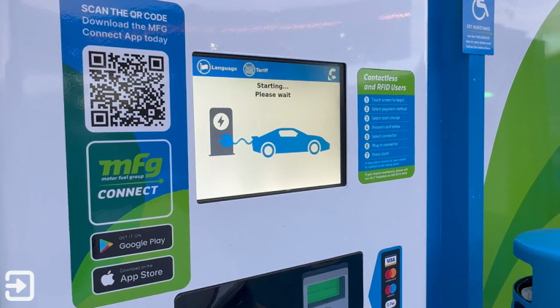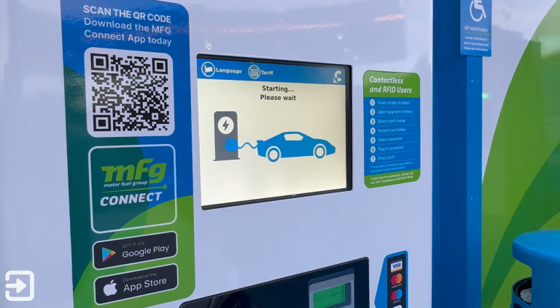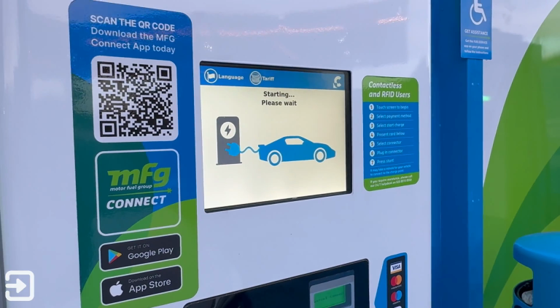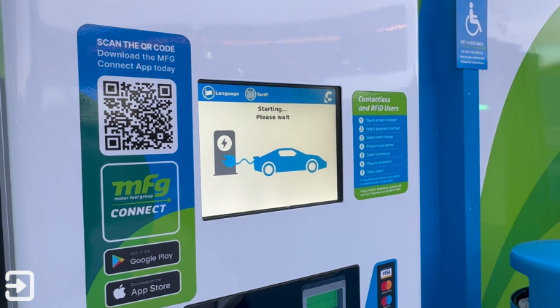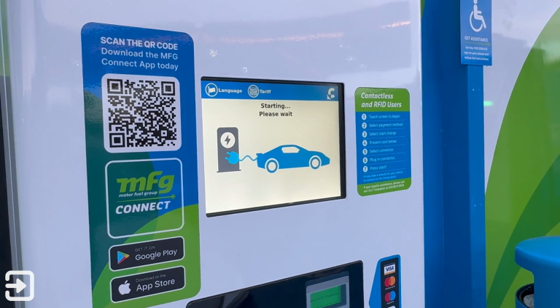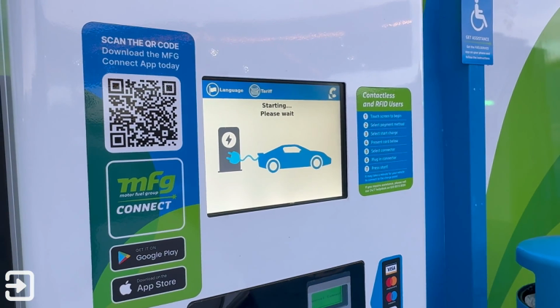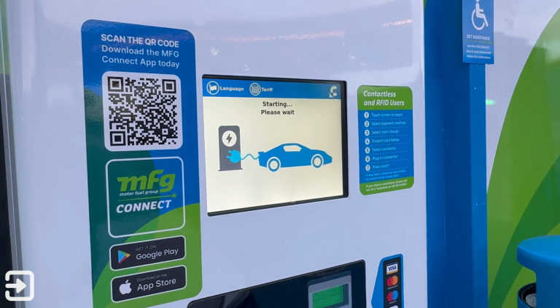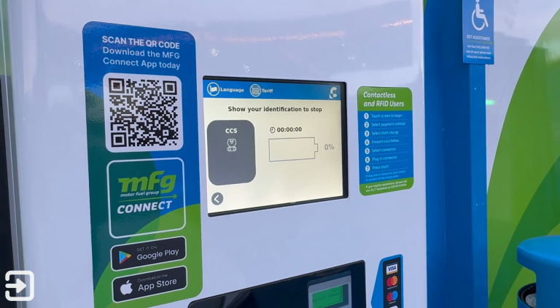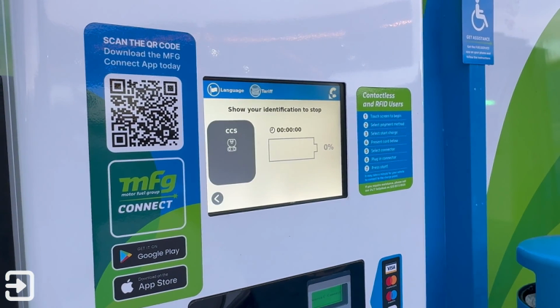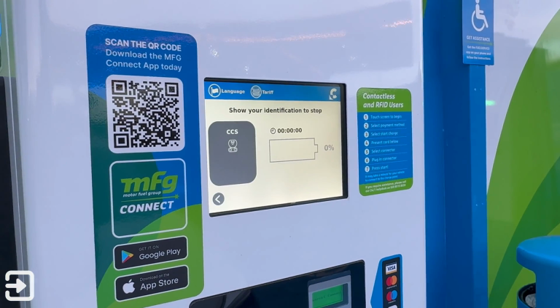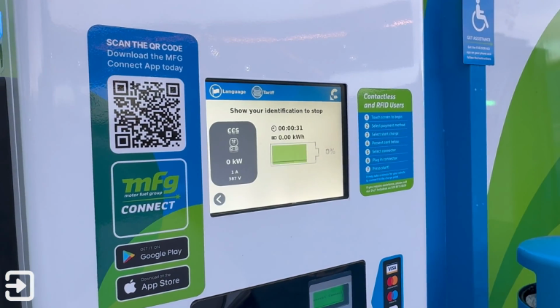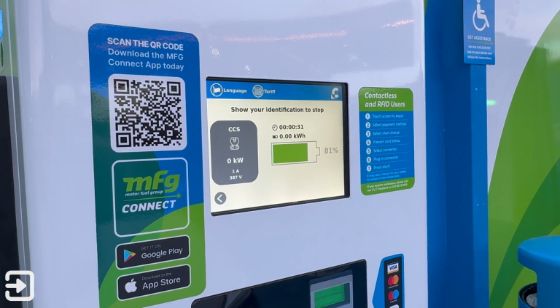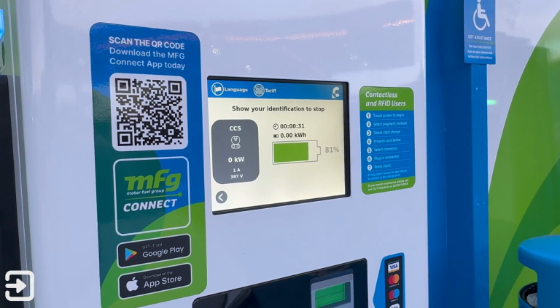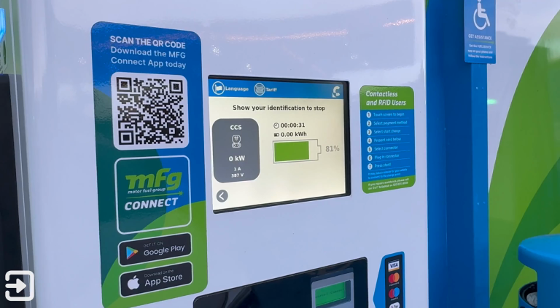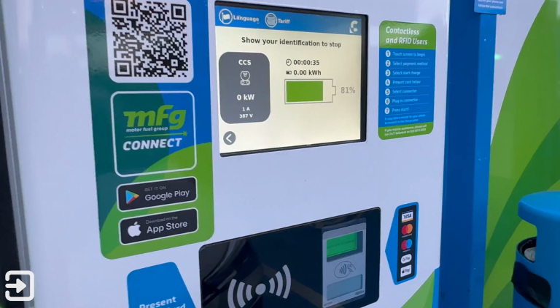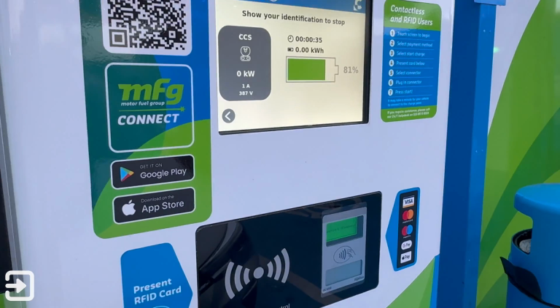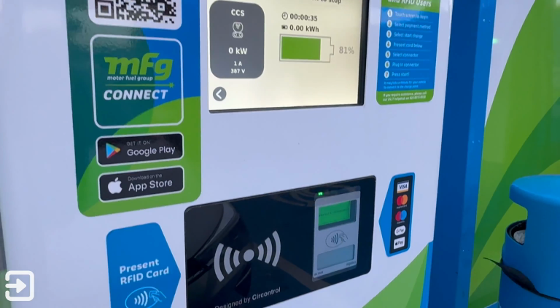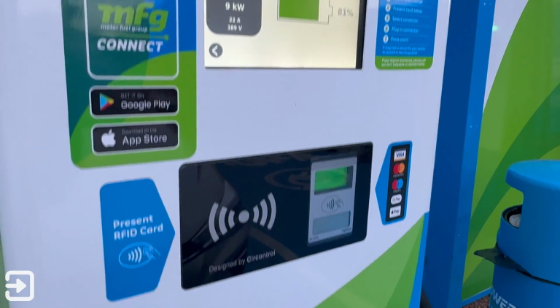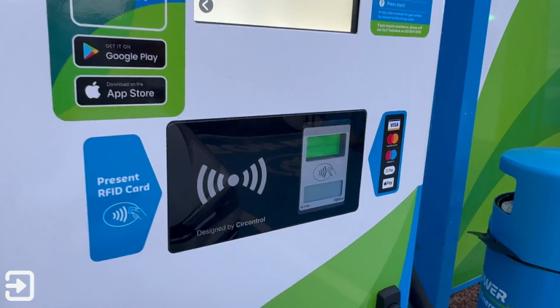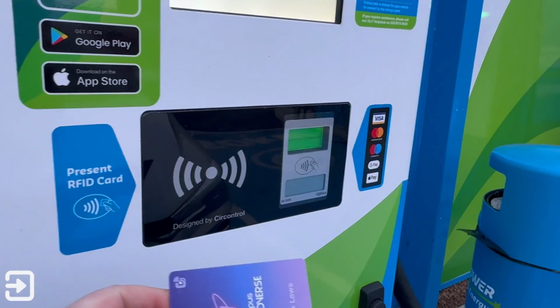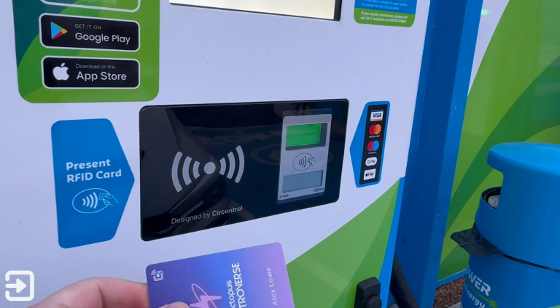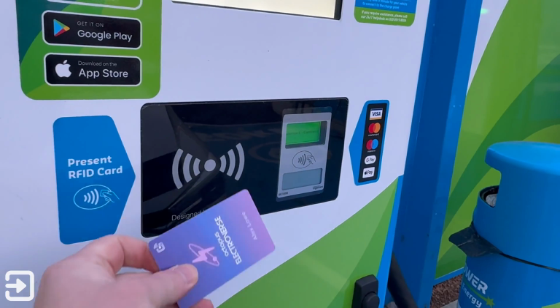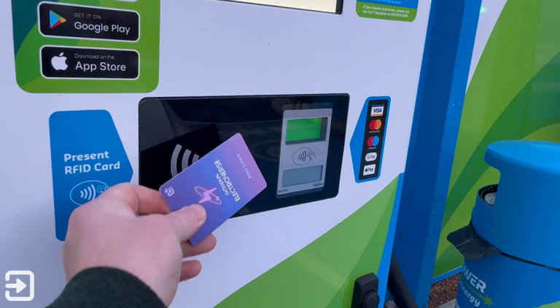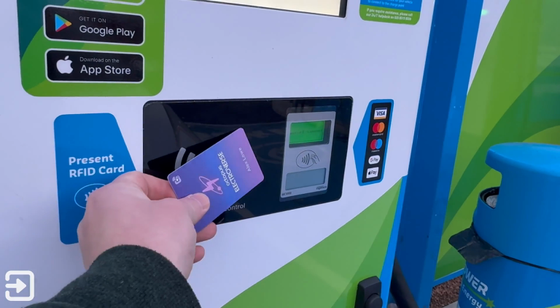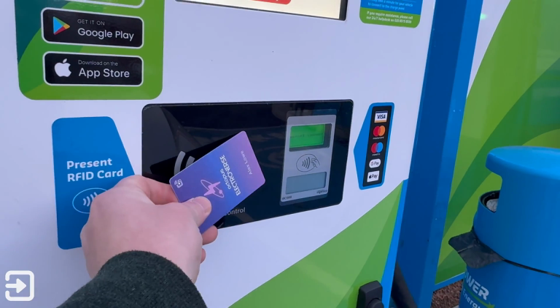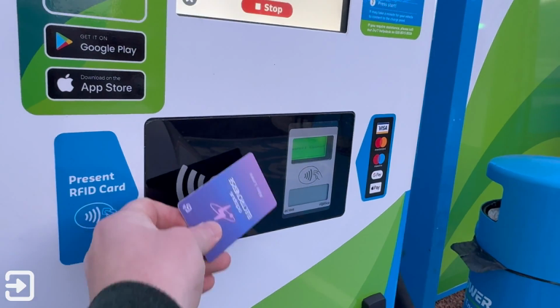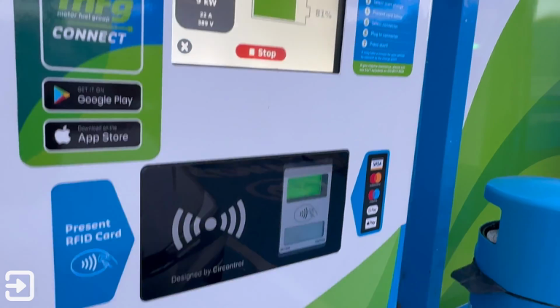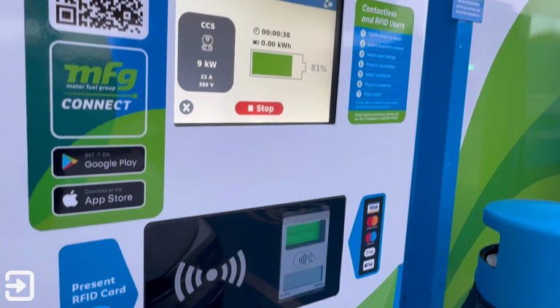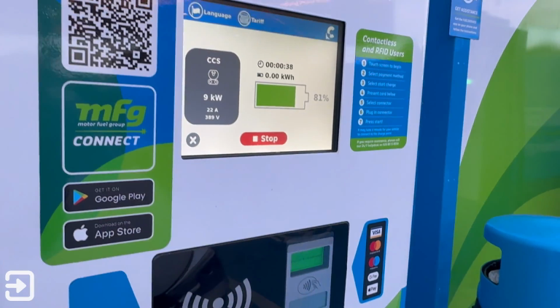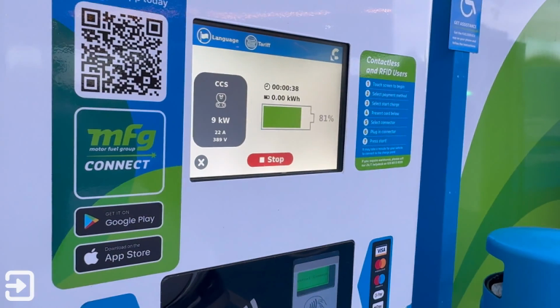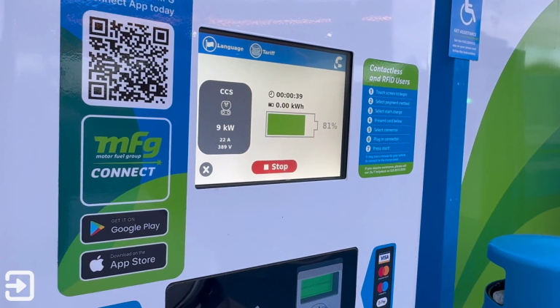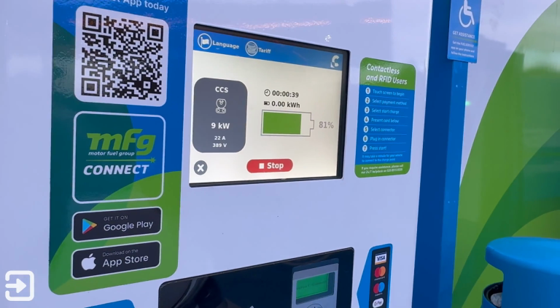This took around 30 seconds. To stop the charge, all you need to do is tap the Octopus card on the reader again and then click stop.